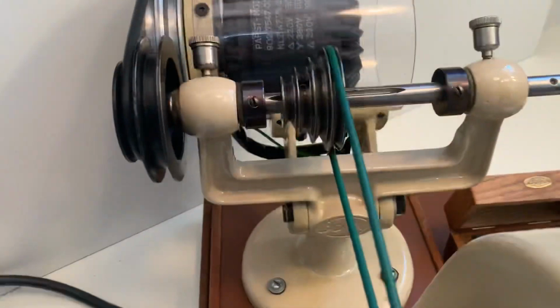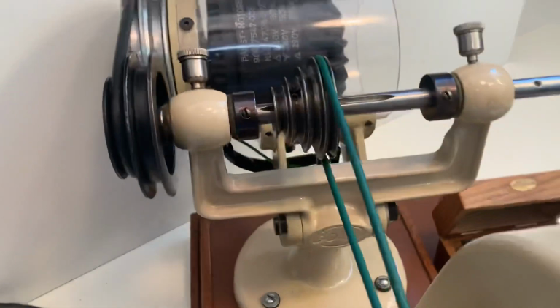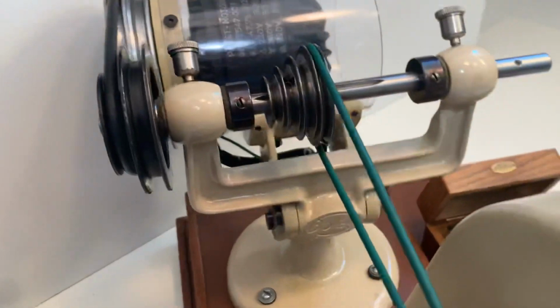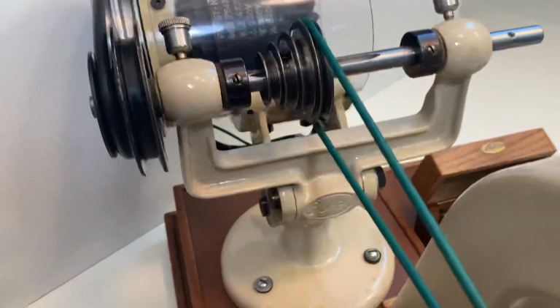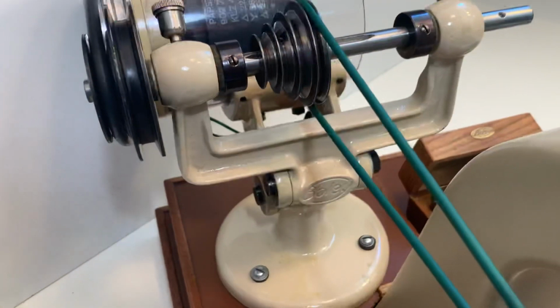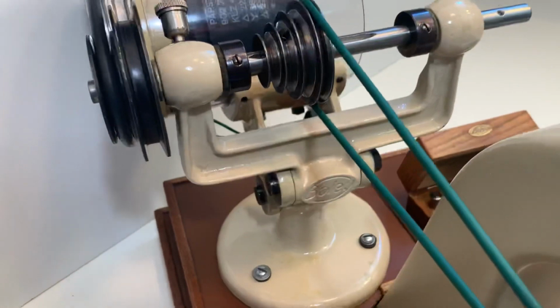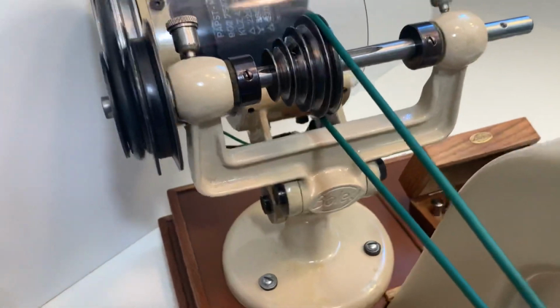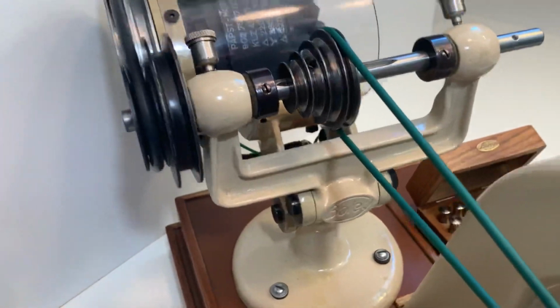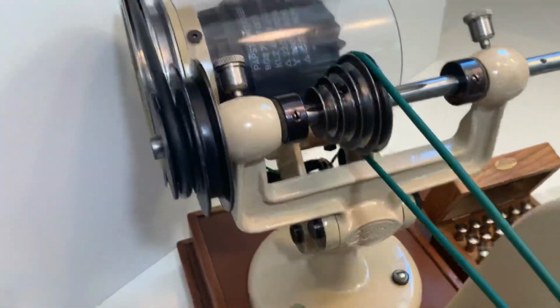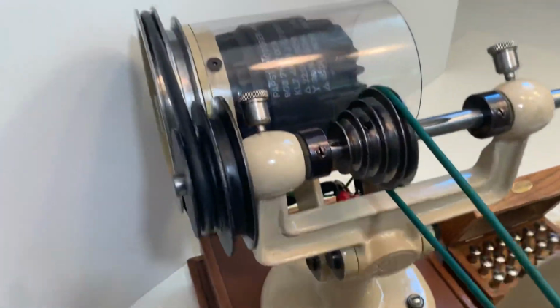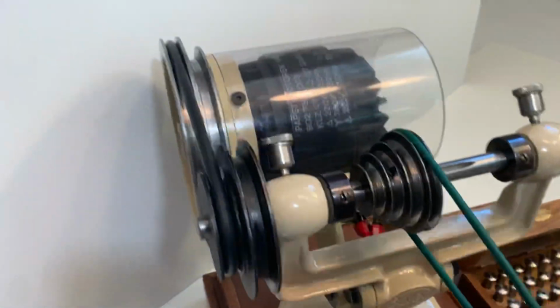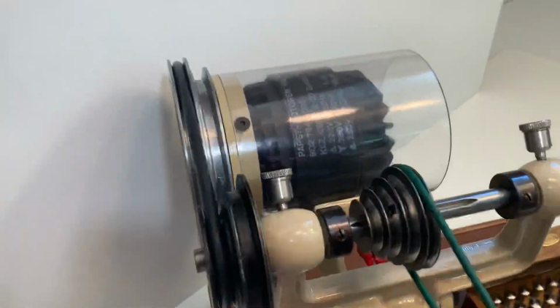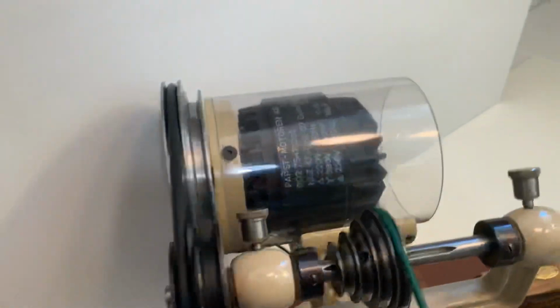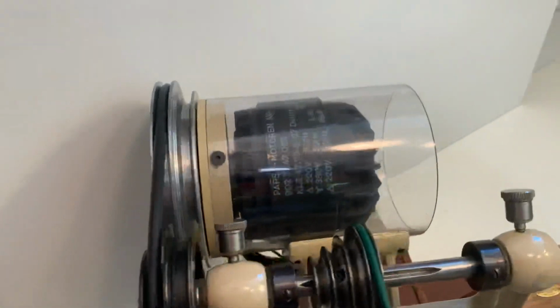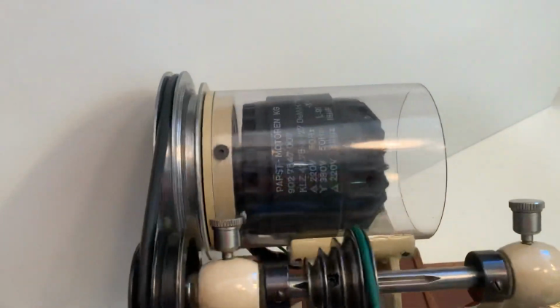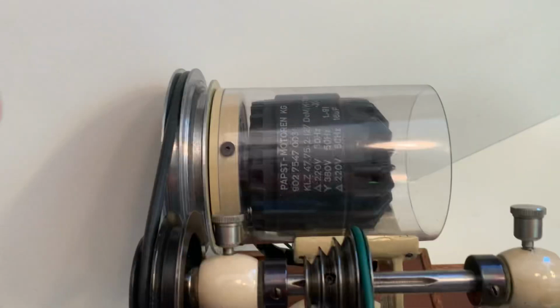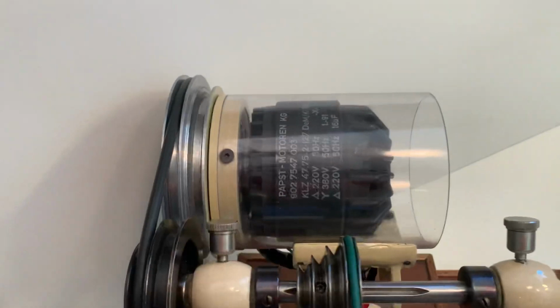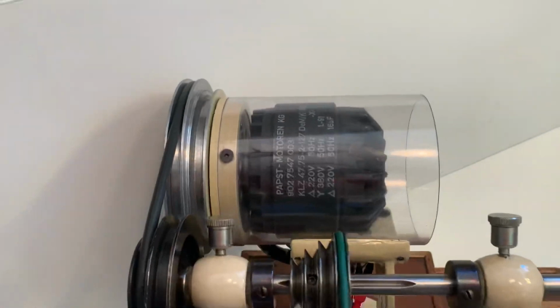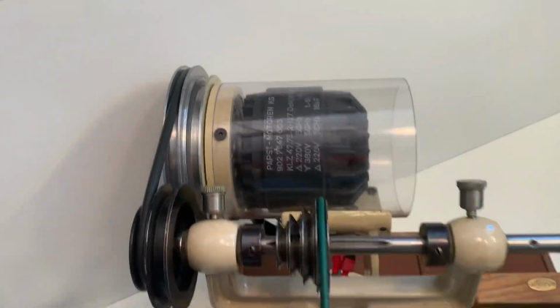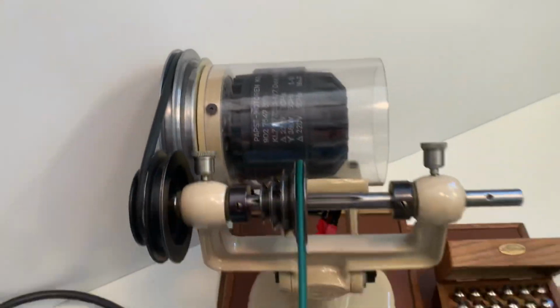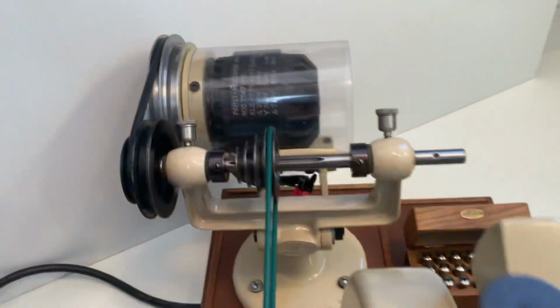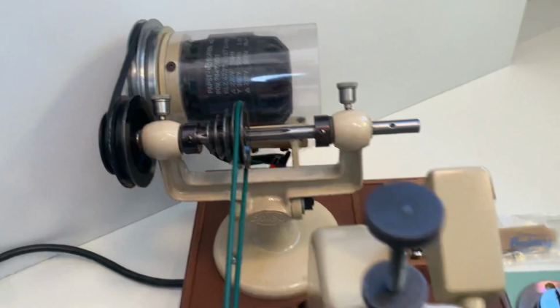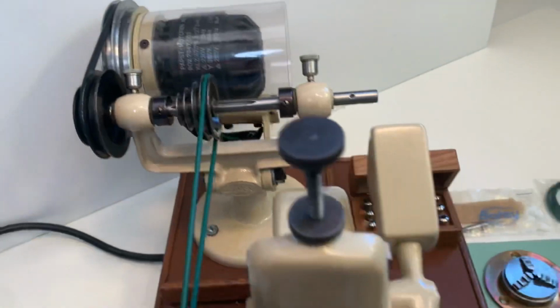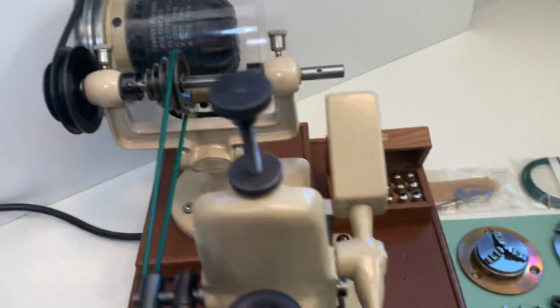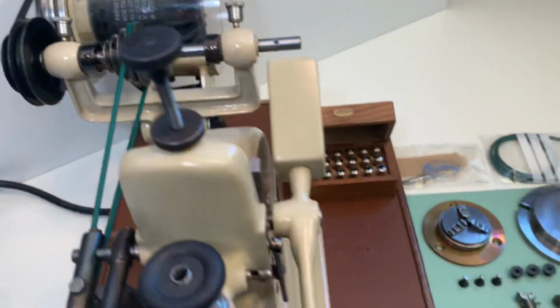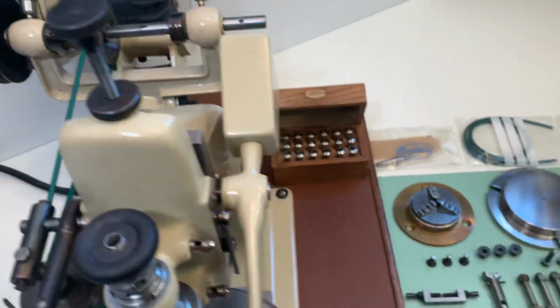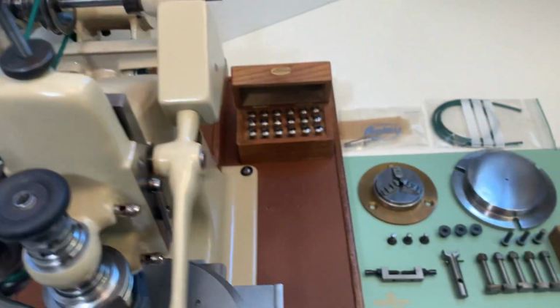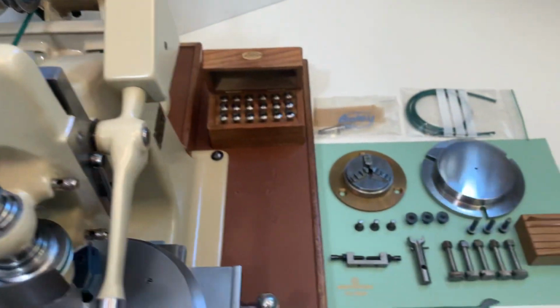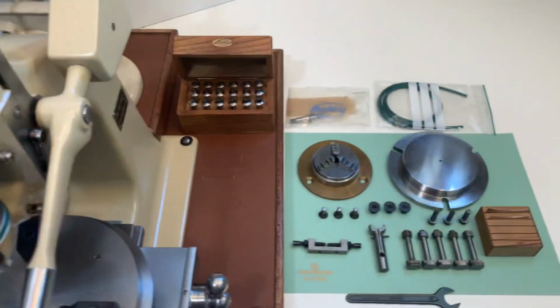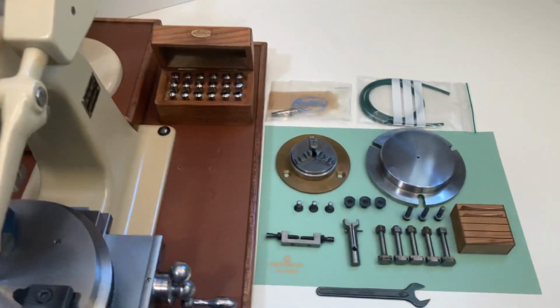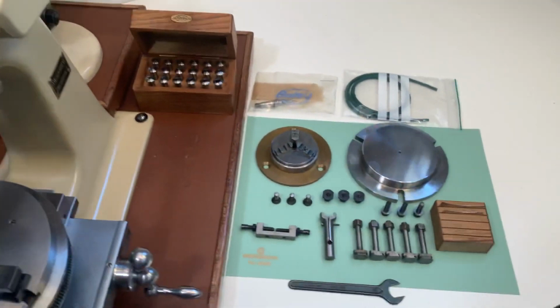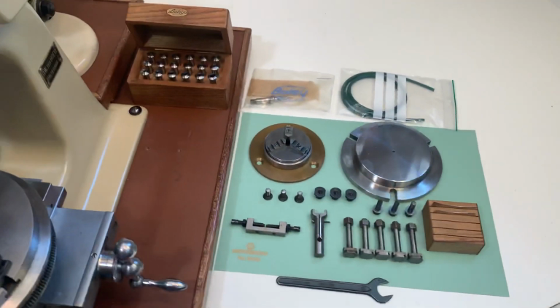This is the pulley arrangement and the accessories.